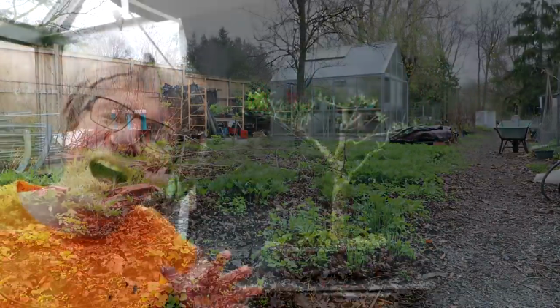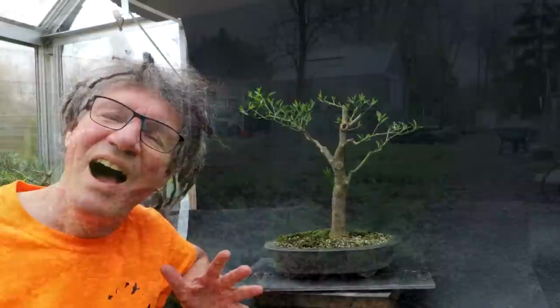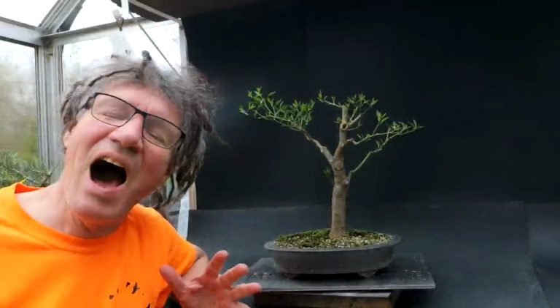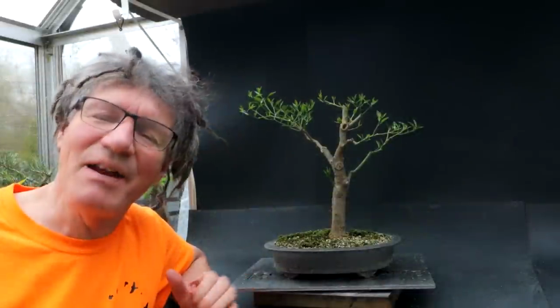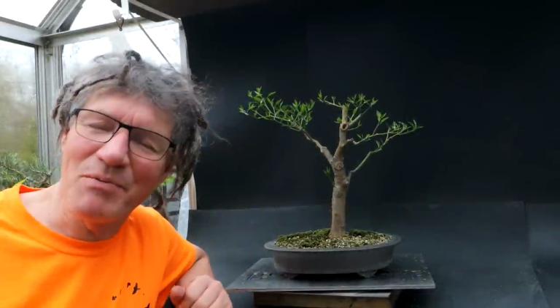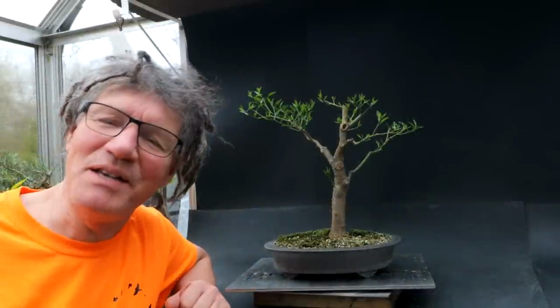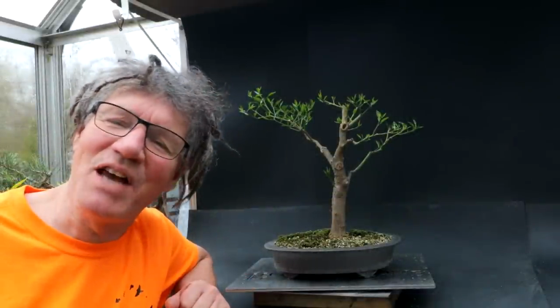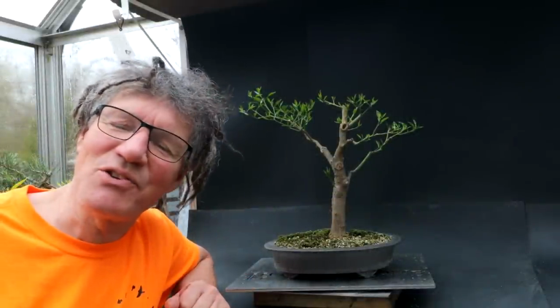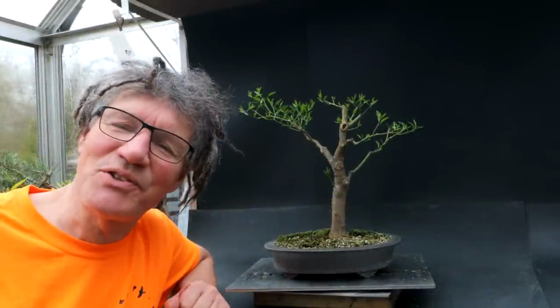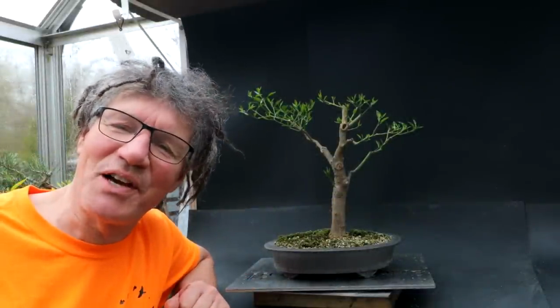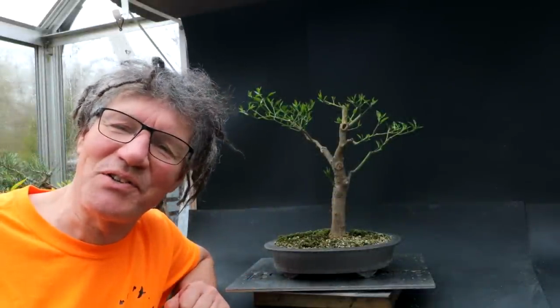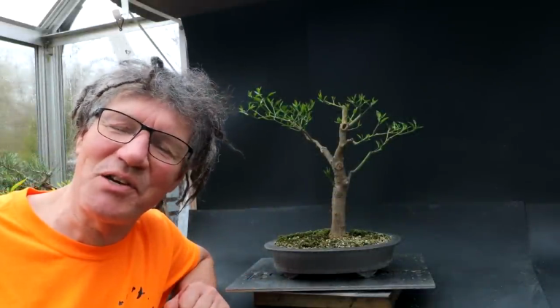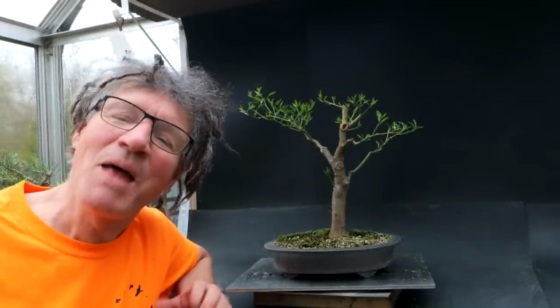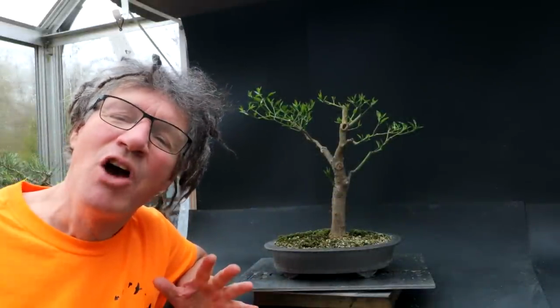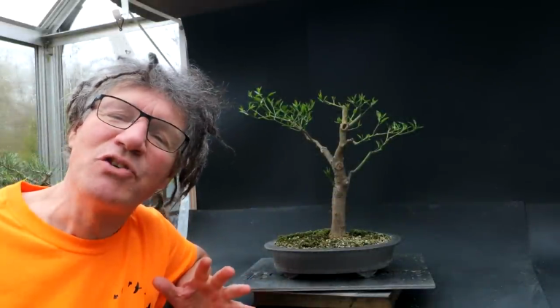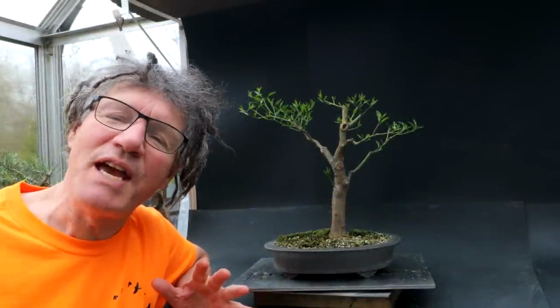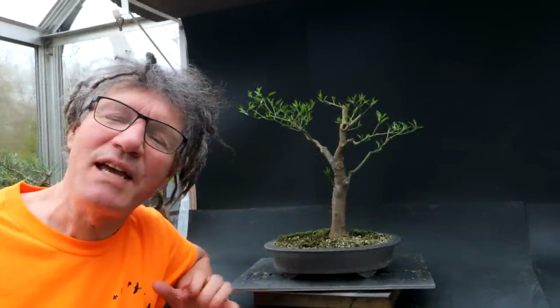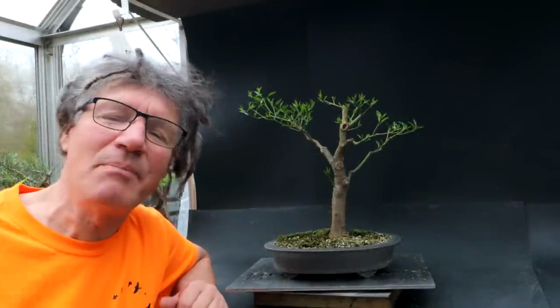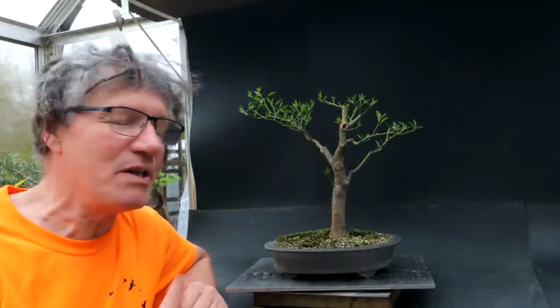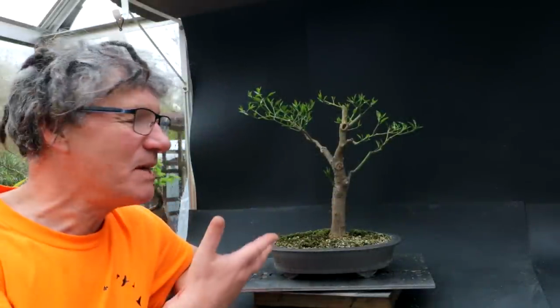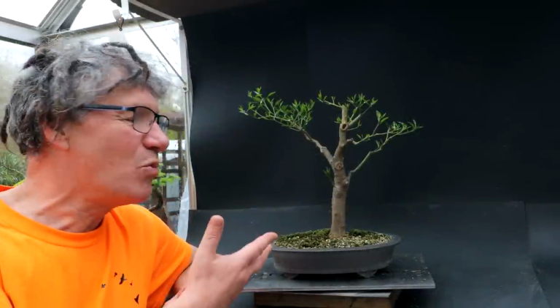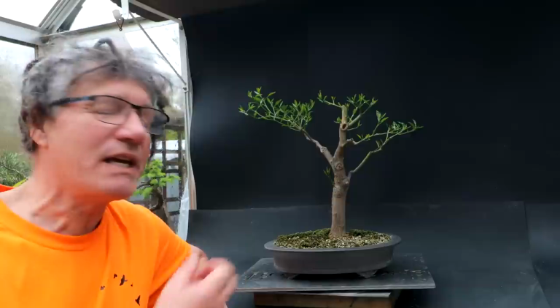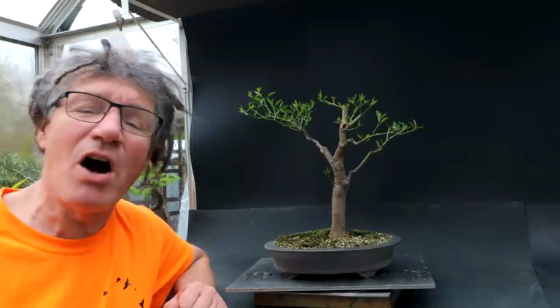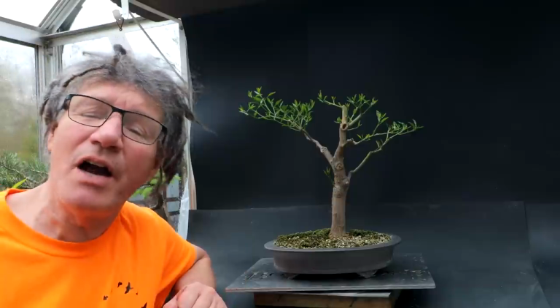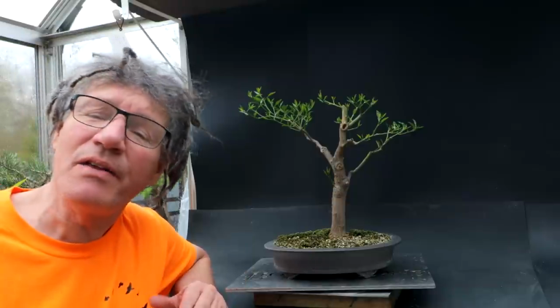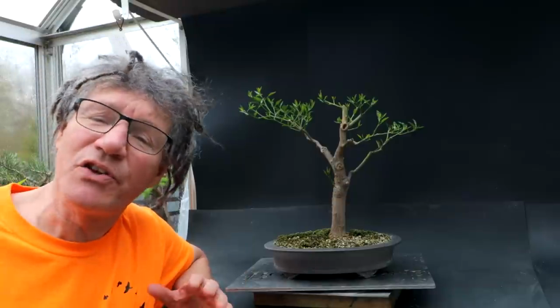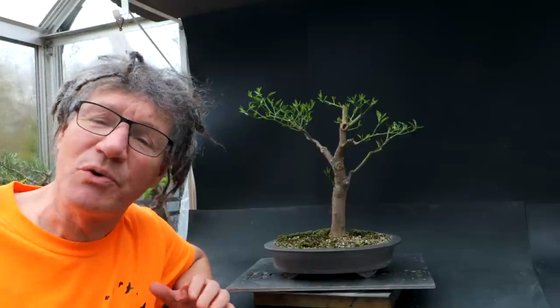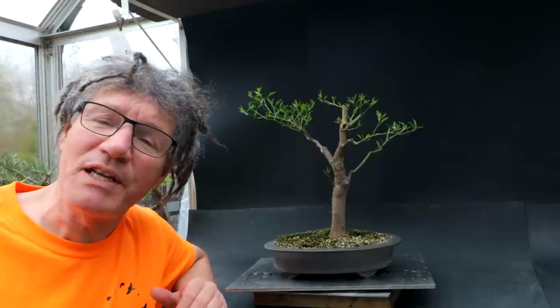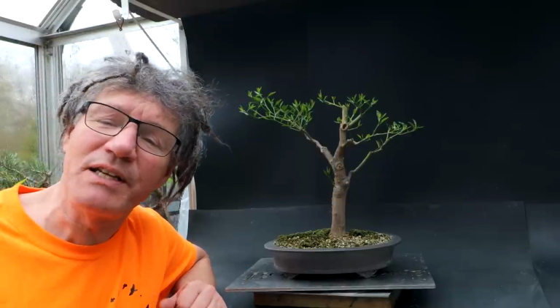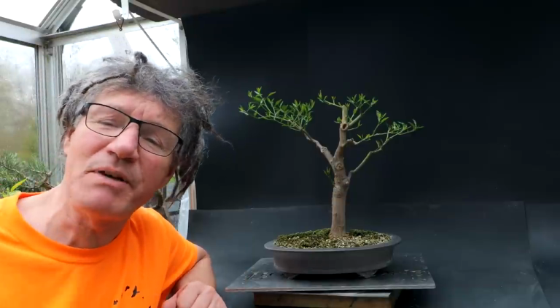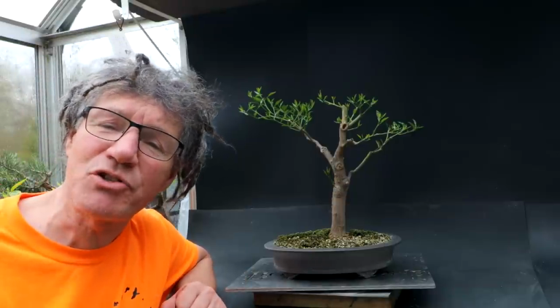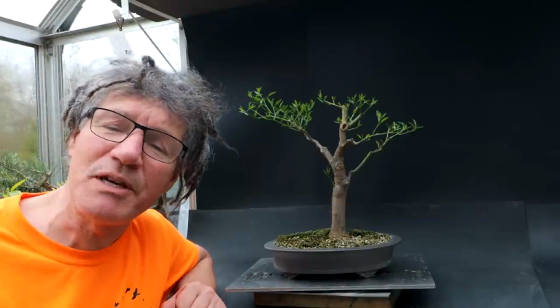Hi everyone, Nigel Saunders here. Today I'm going to be working on the donated lemon tree.